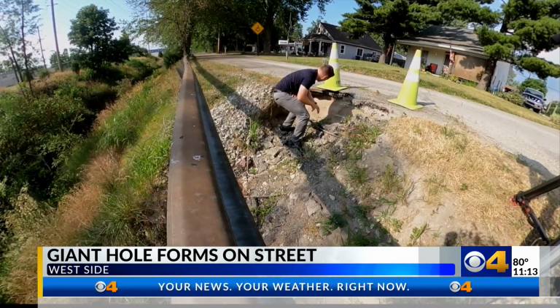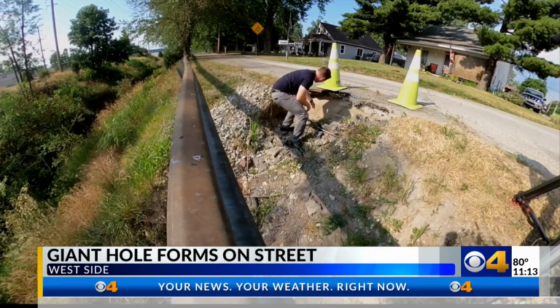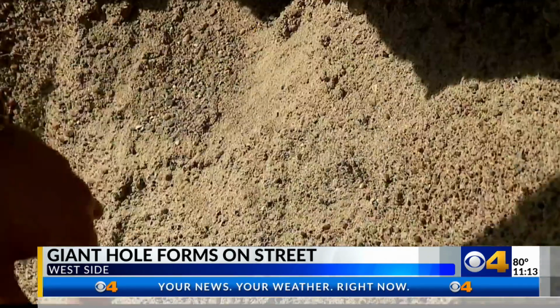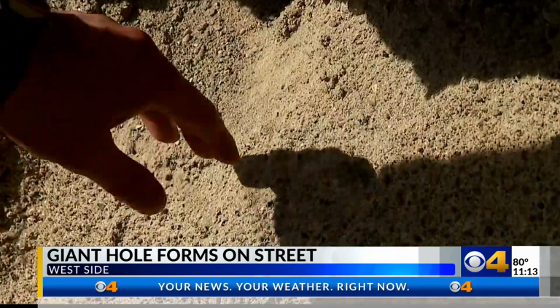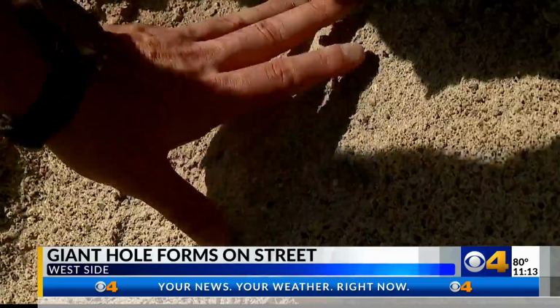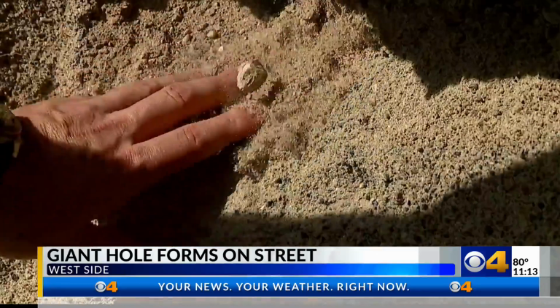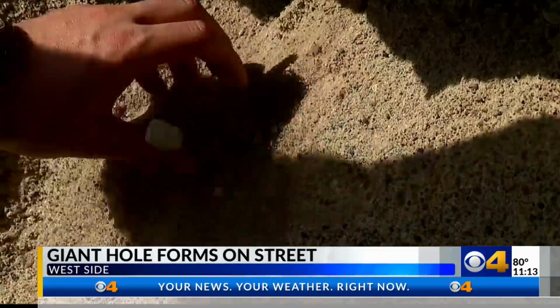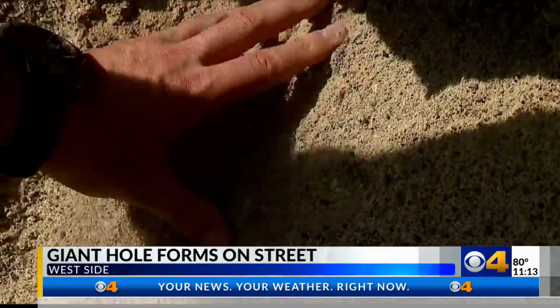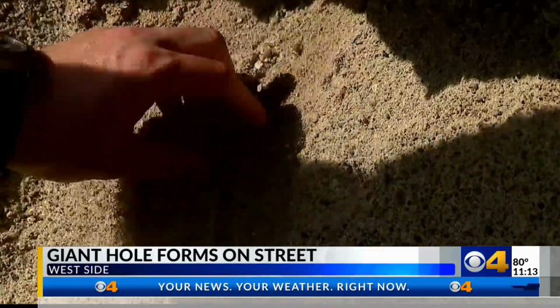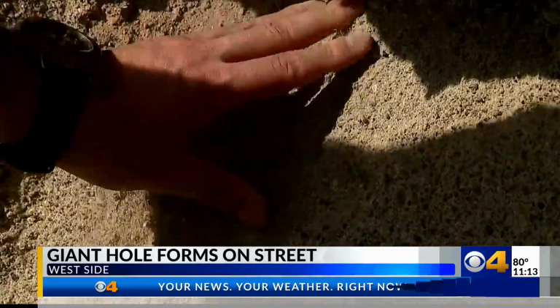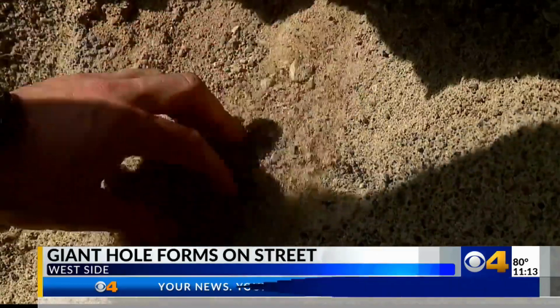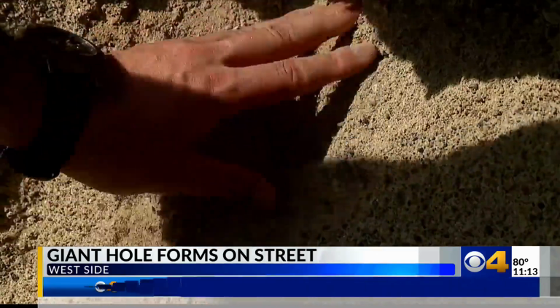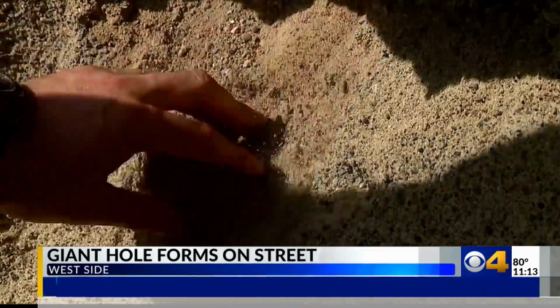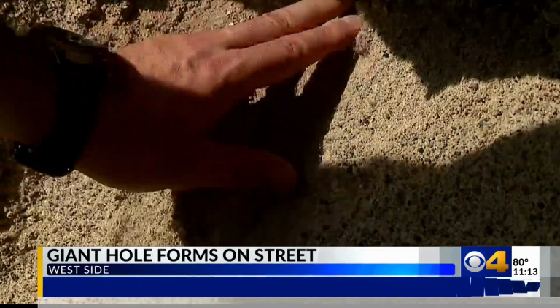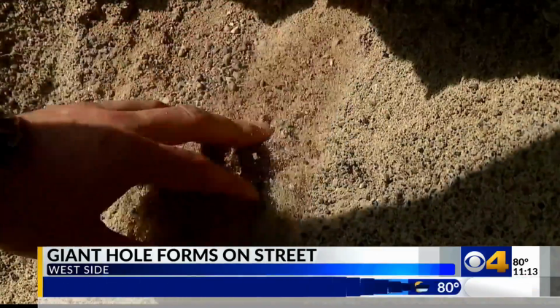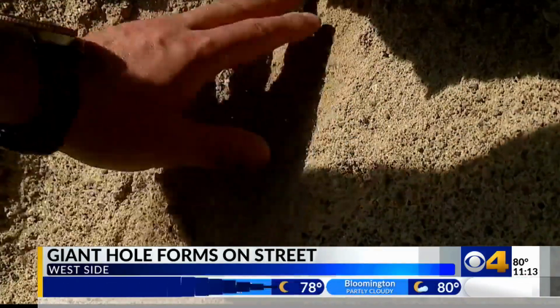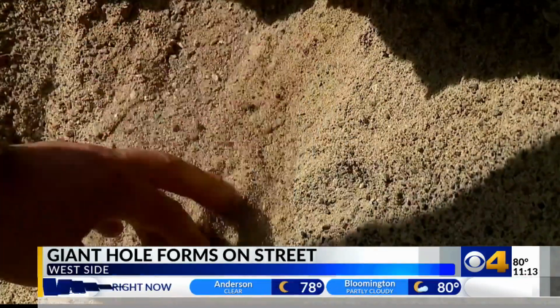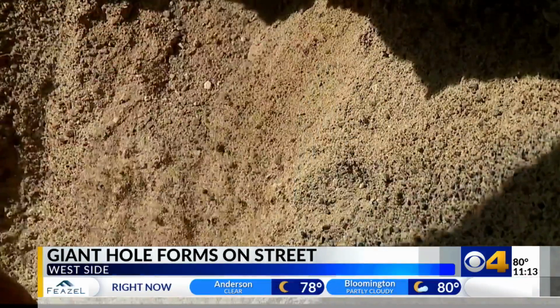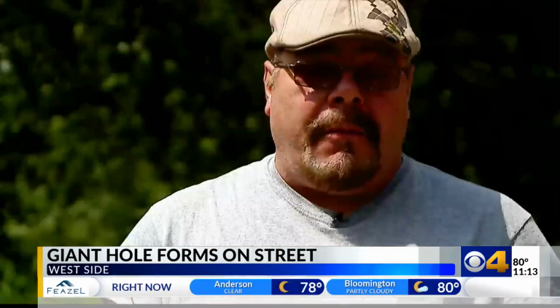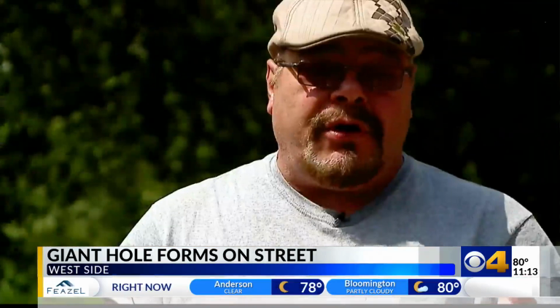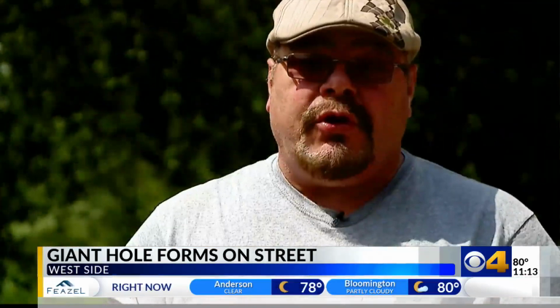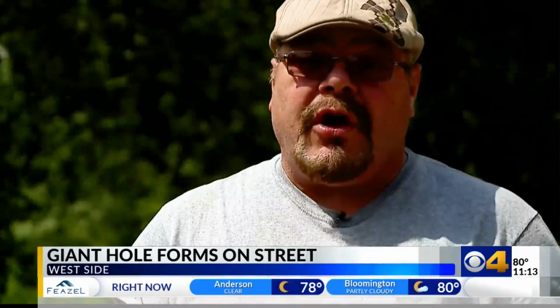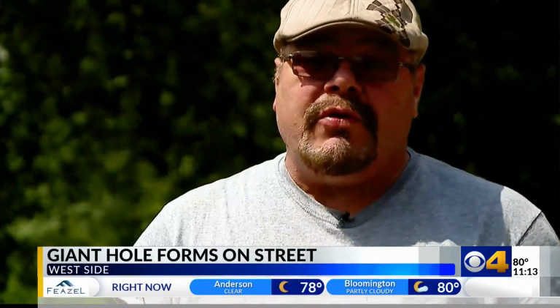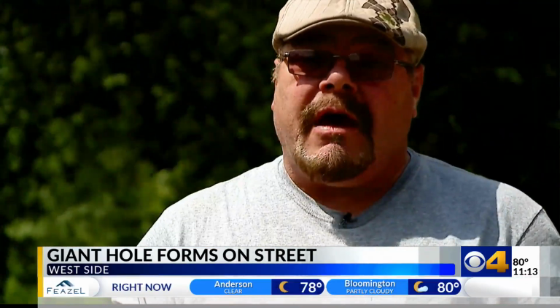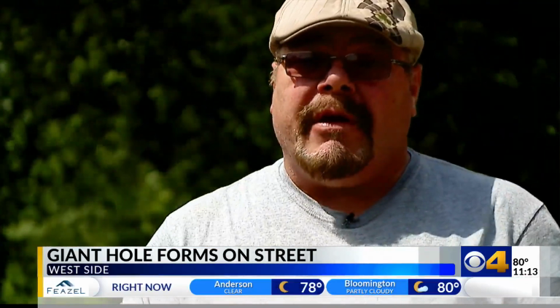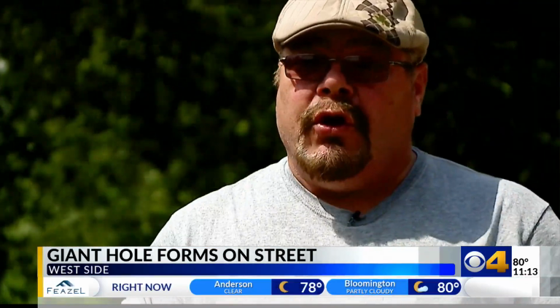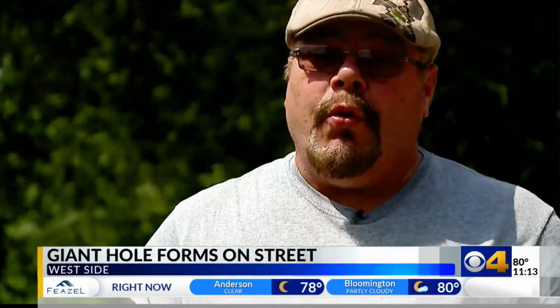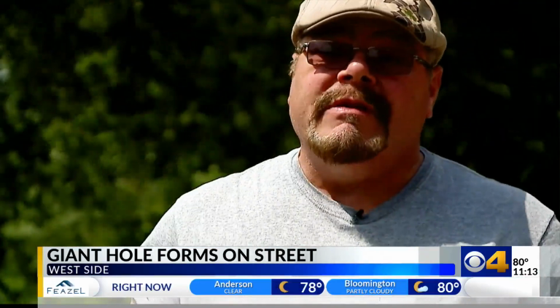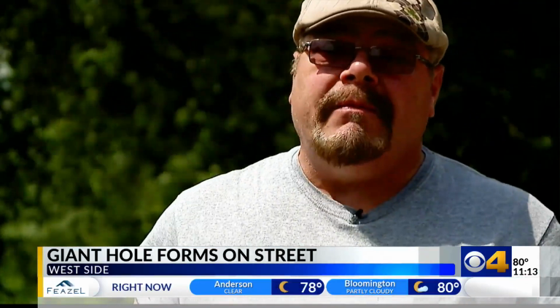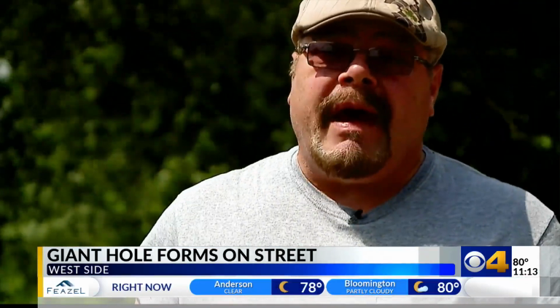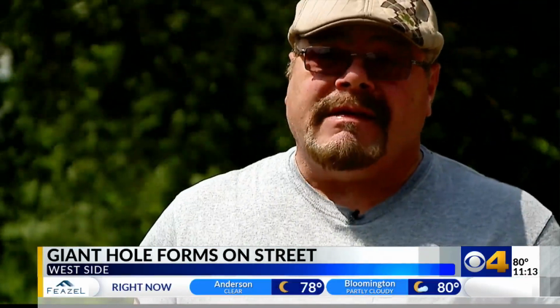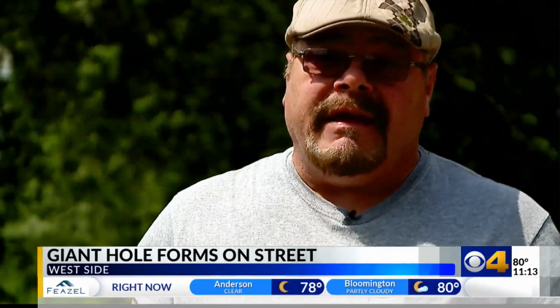Look how loose this ground is. All the city did was come out, put two cones up, and no one's been back since.